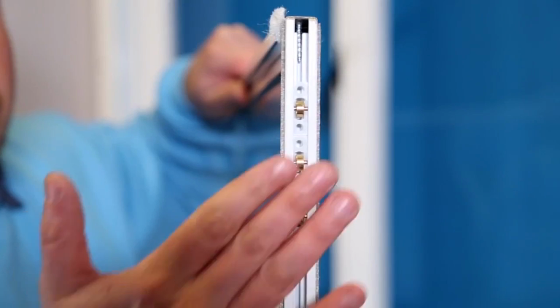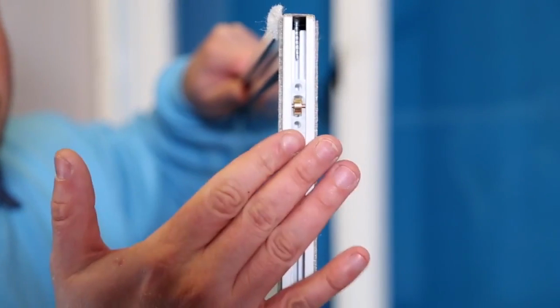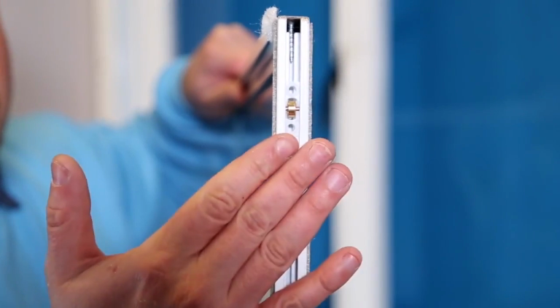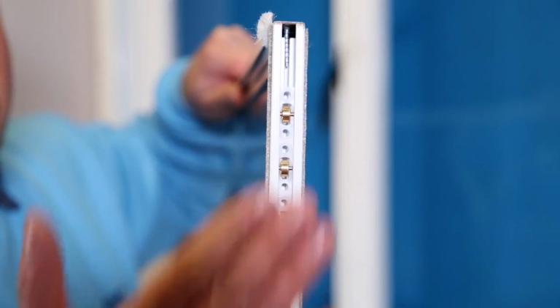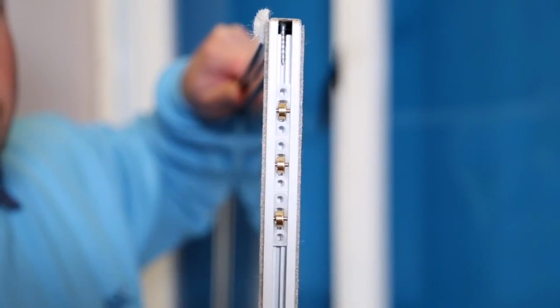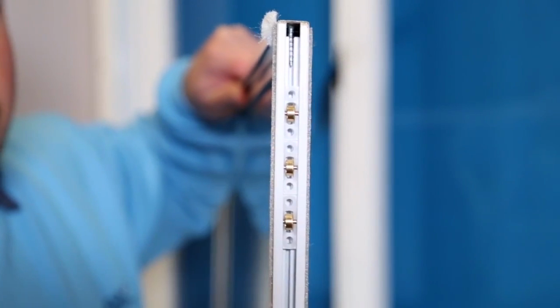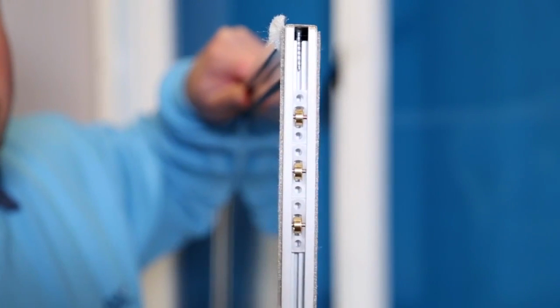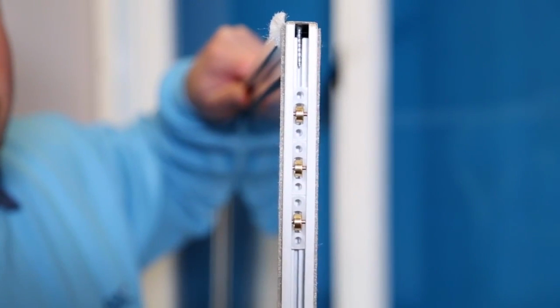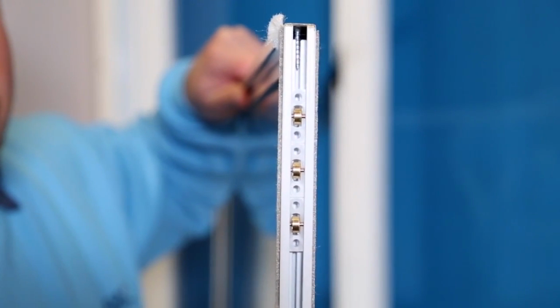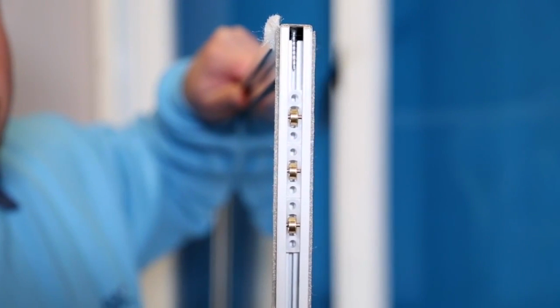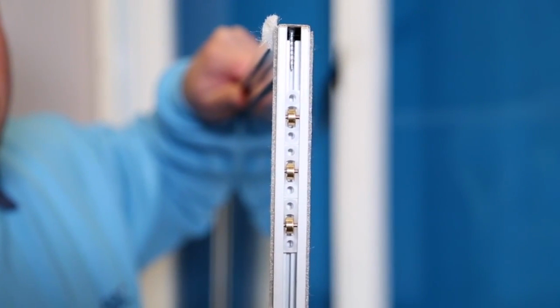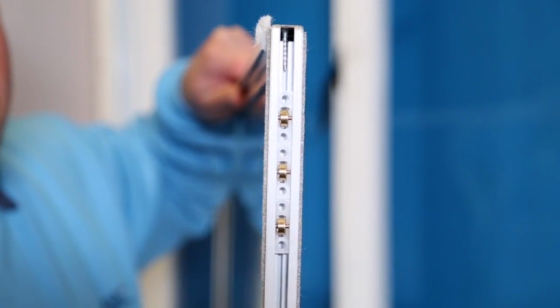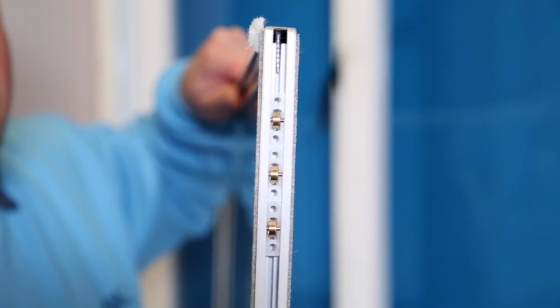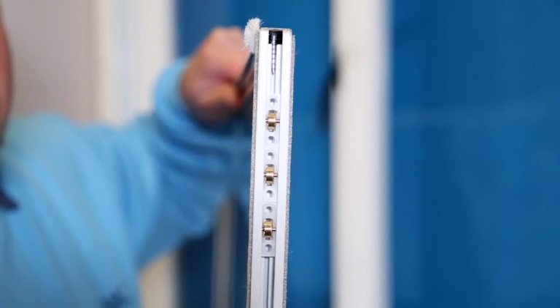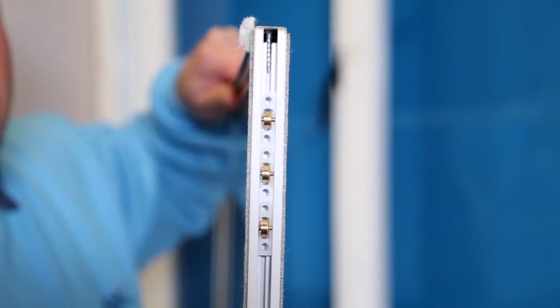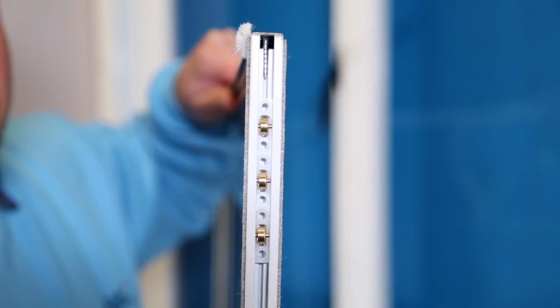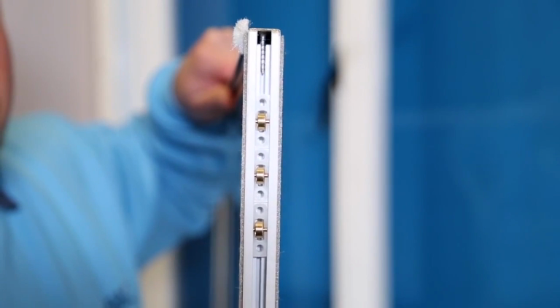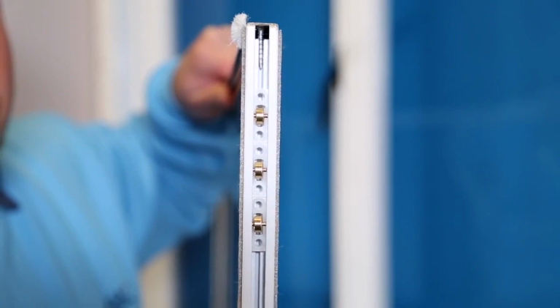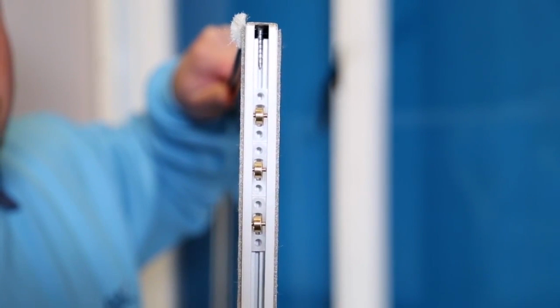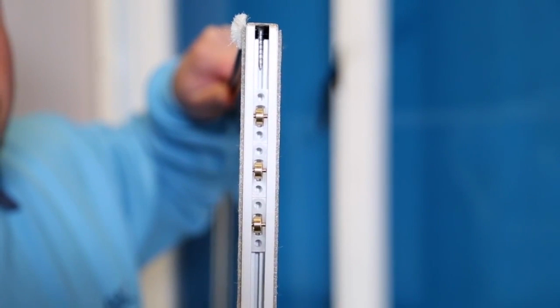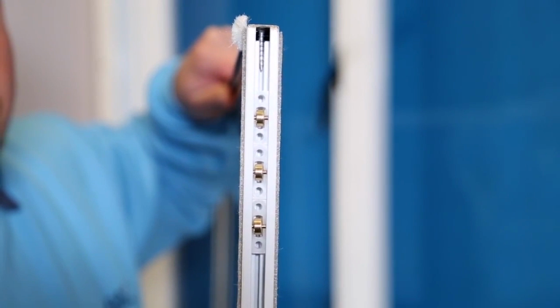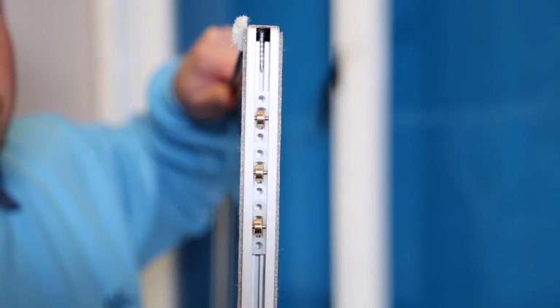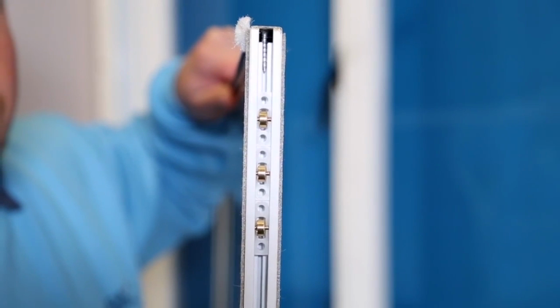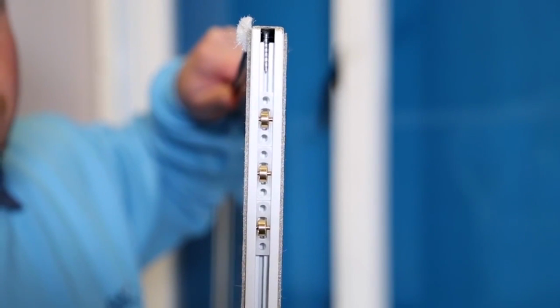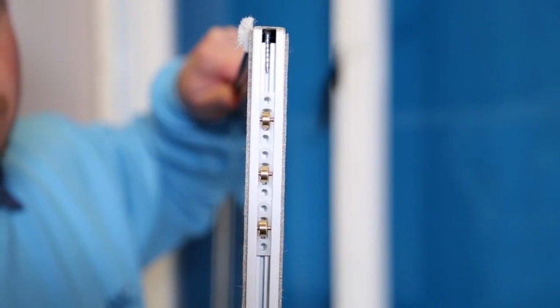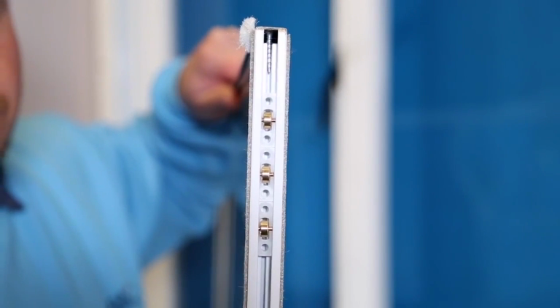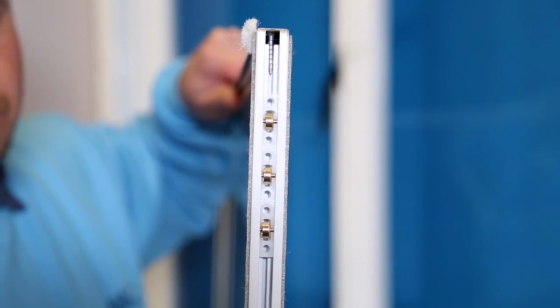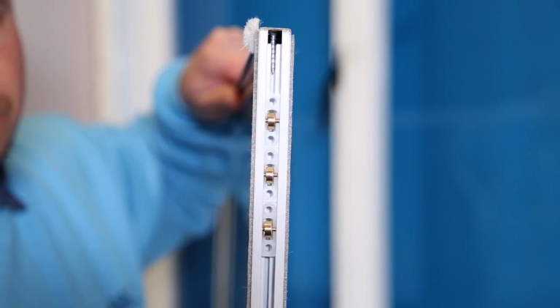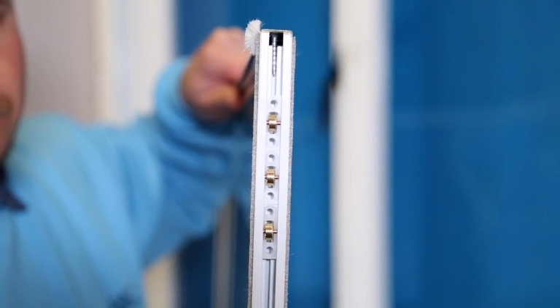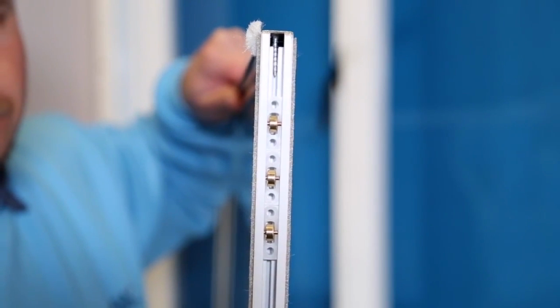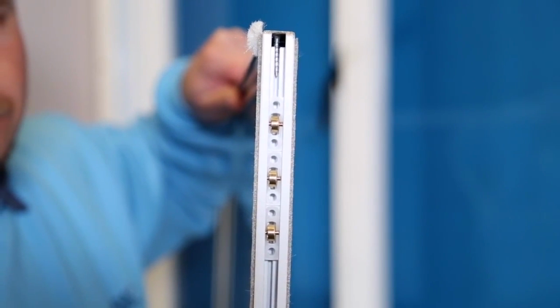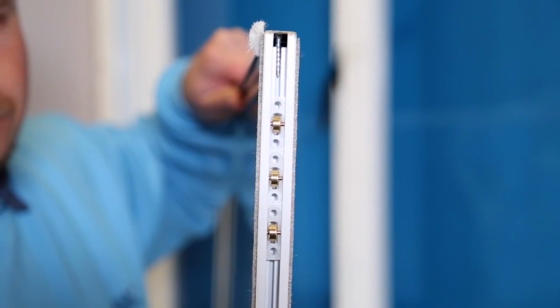It is important to keep the brass rollers clean and take care to ensure that the rollers are not damaged.